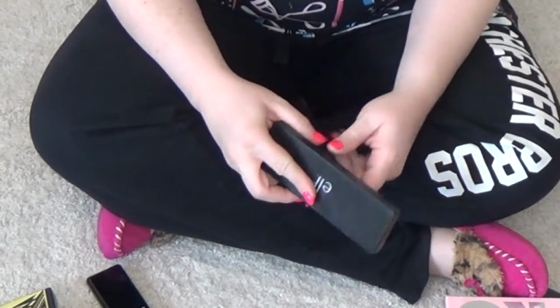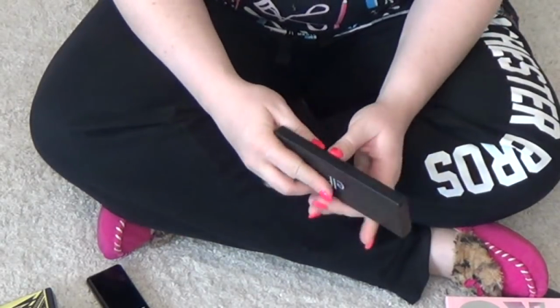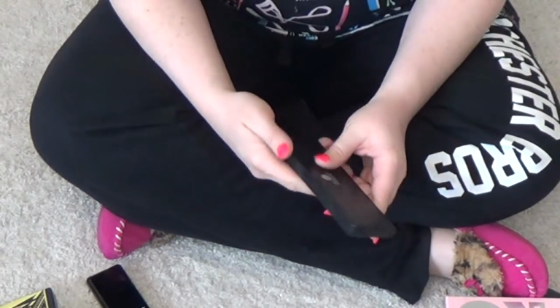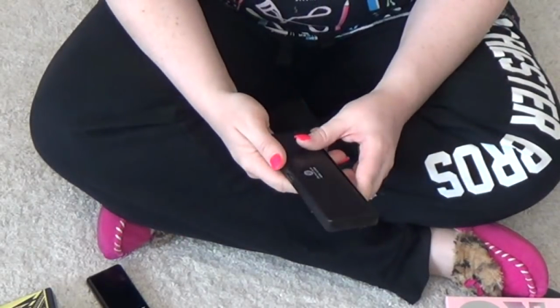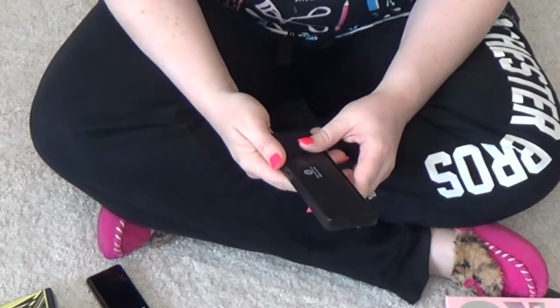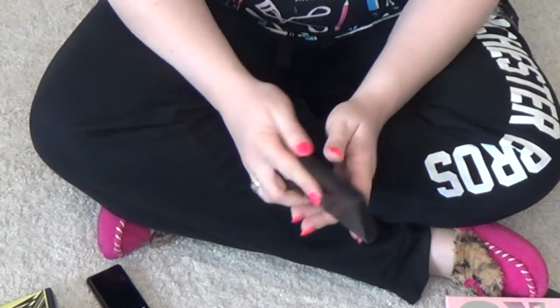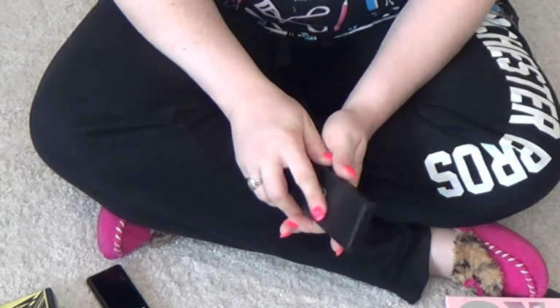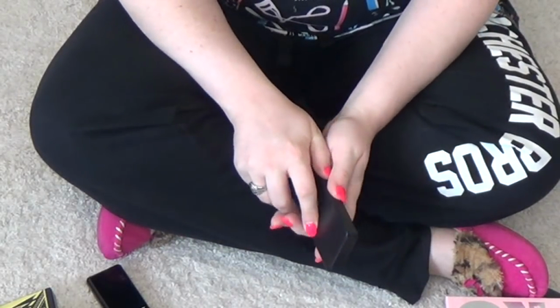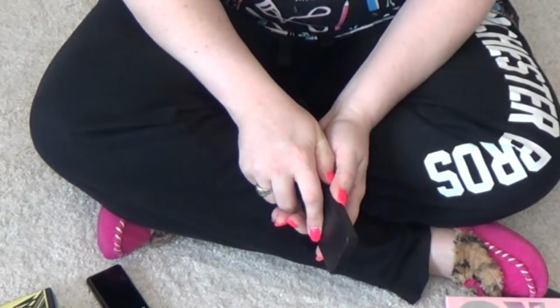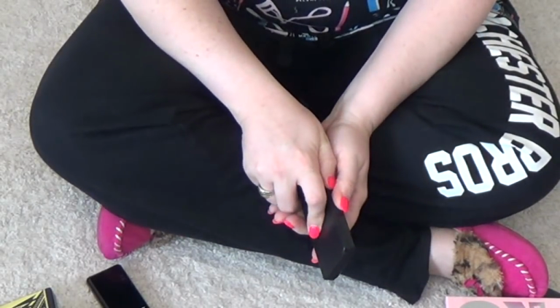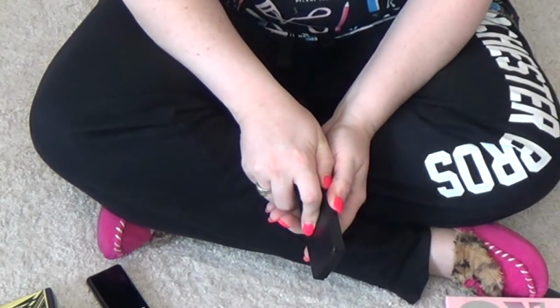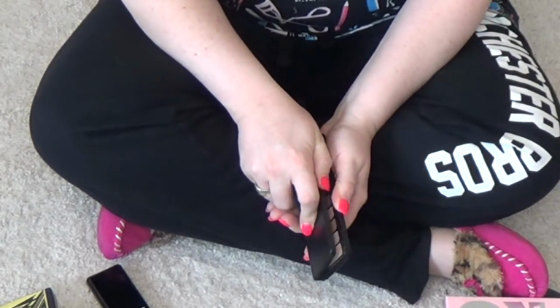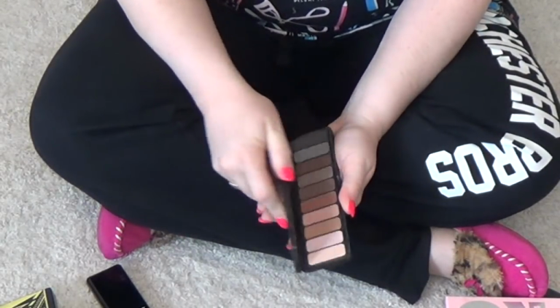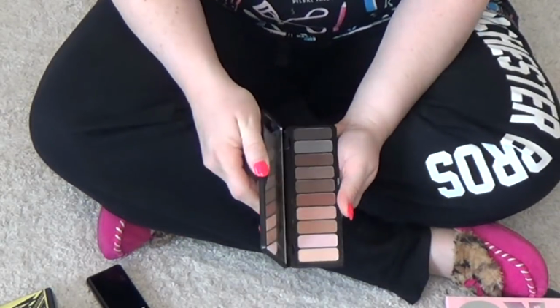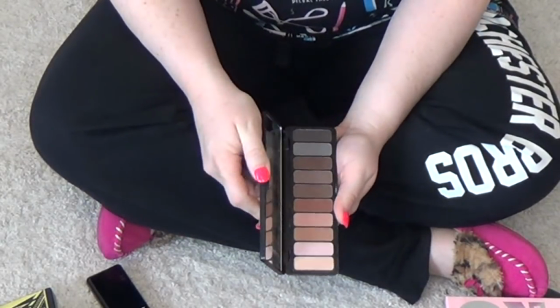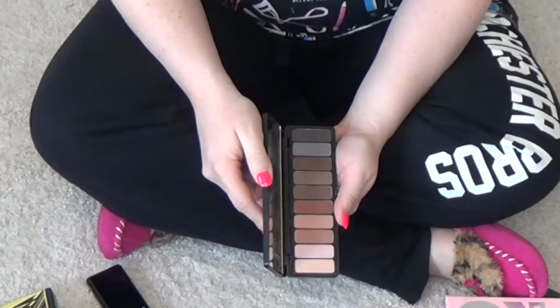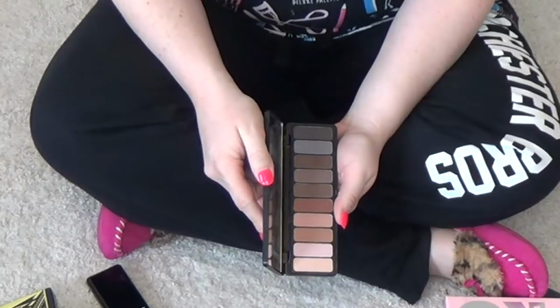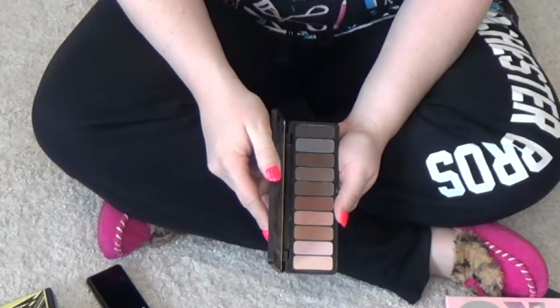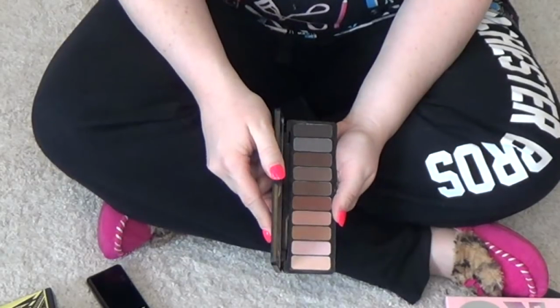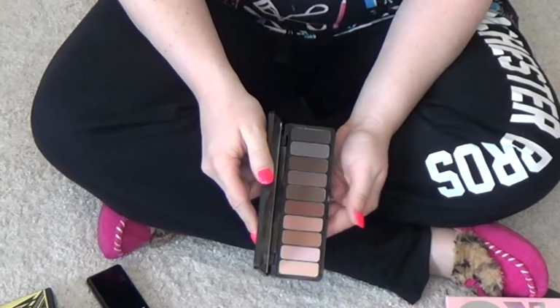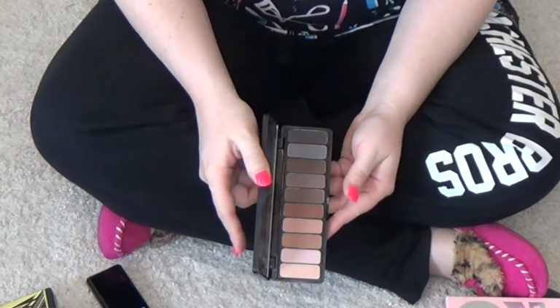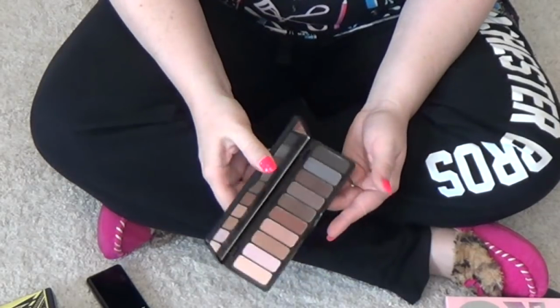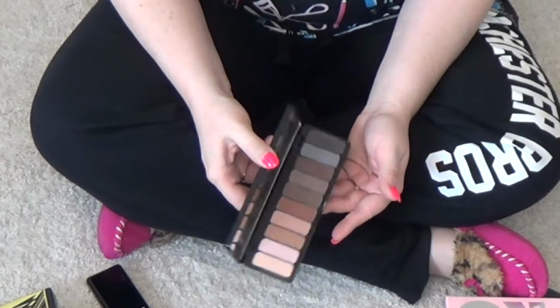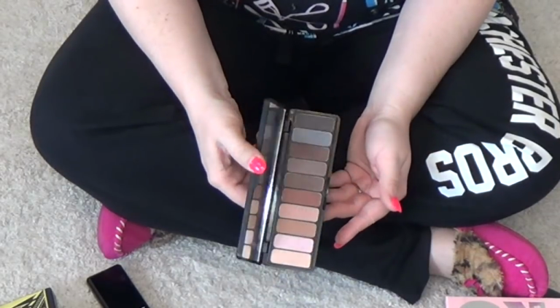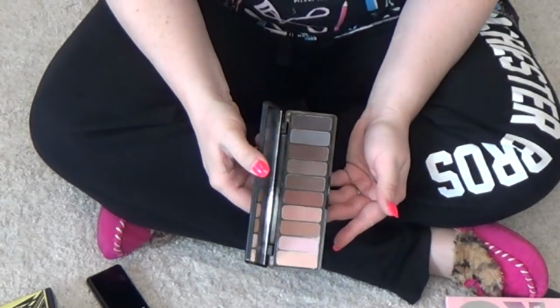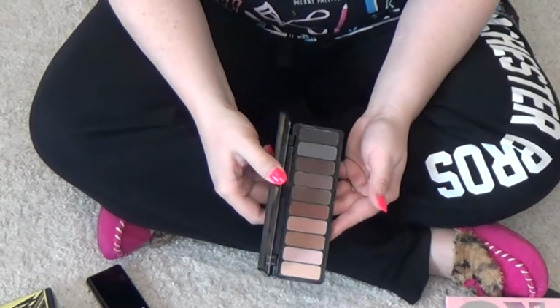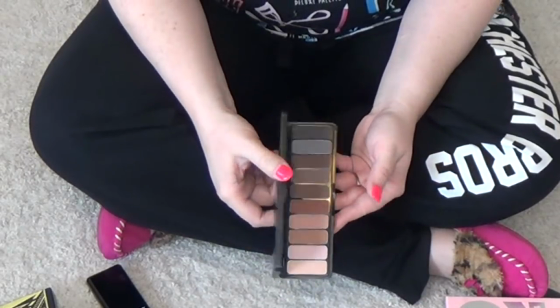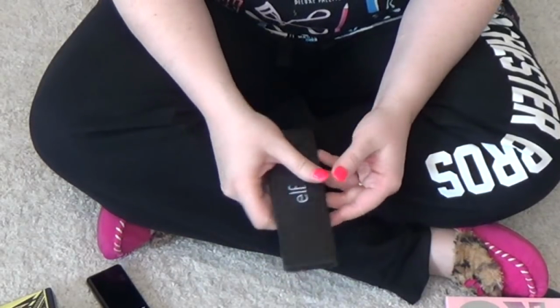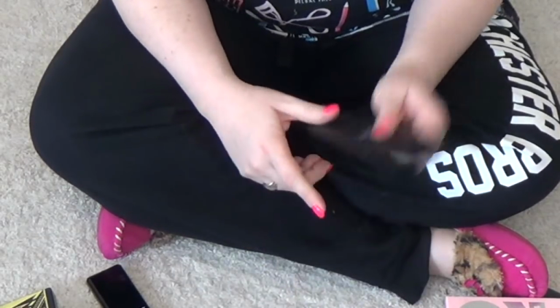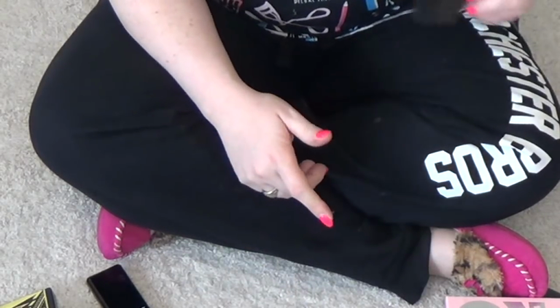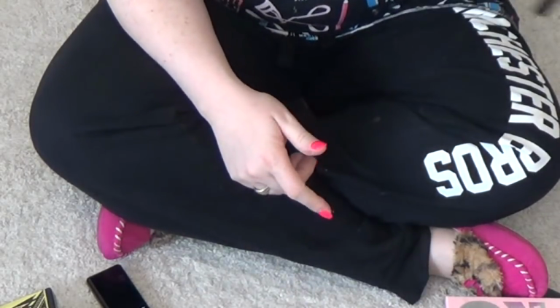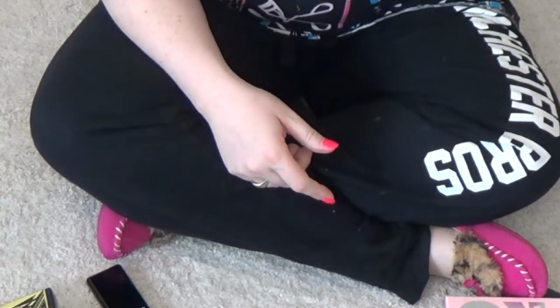The Elf Mad for Matte — this is a really nice palette, but I don't reach for it and I know it could get a better home.